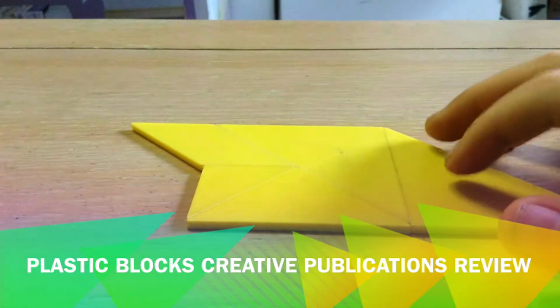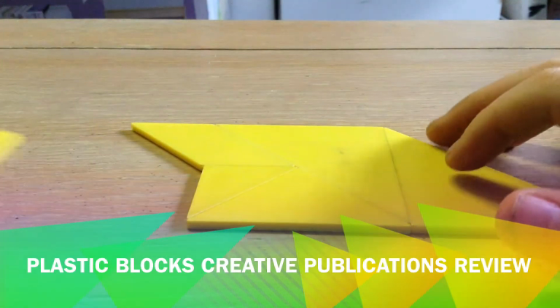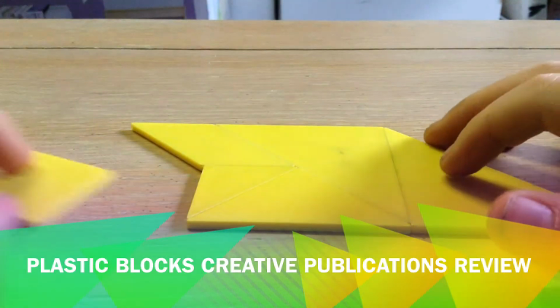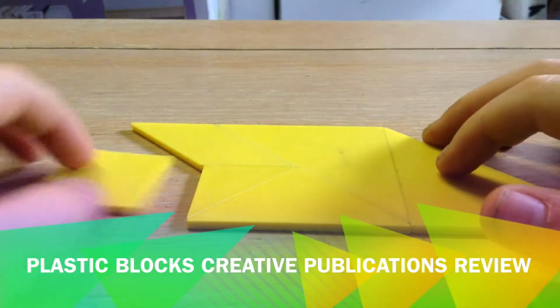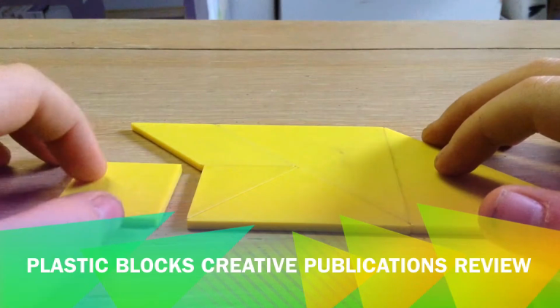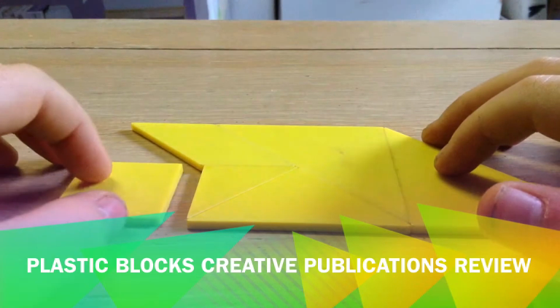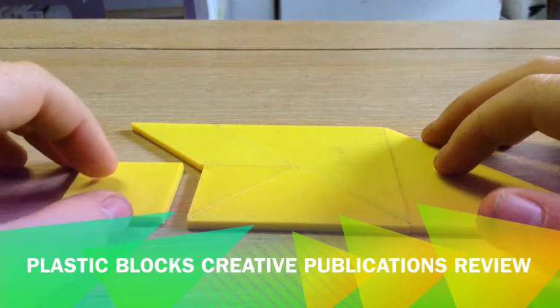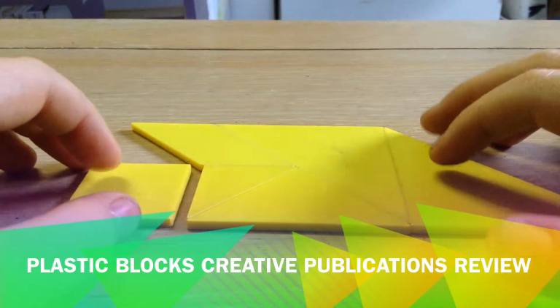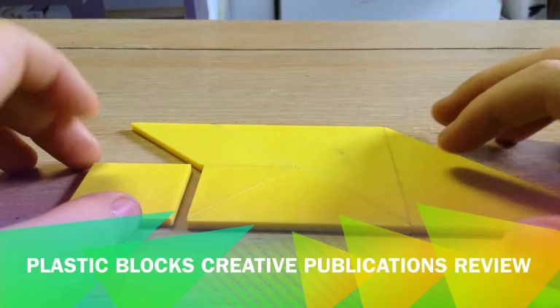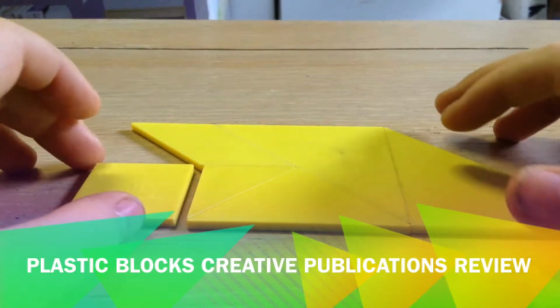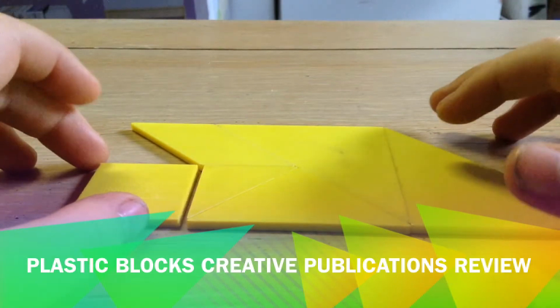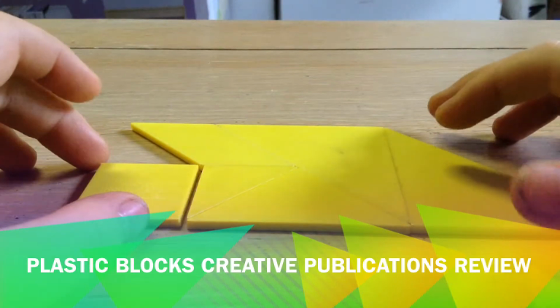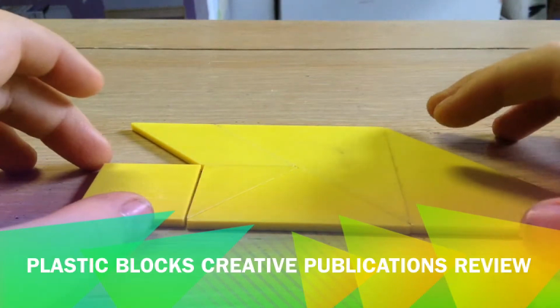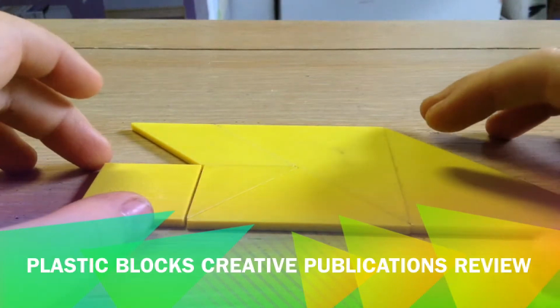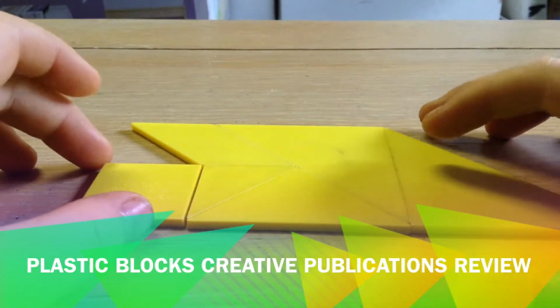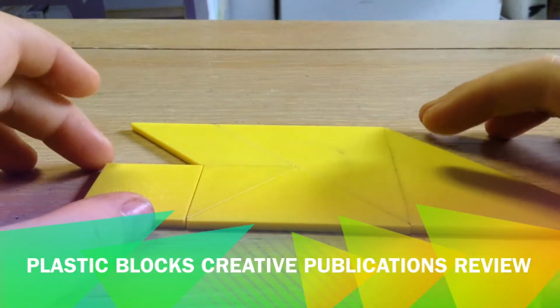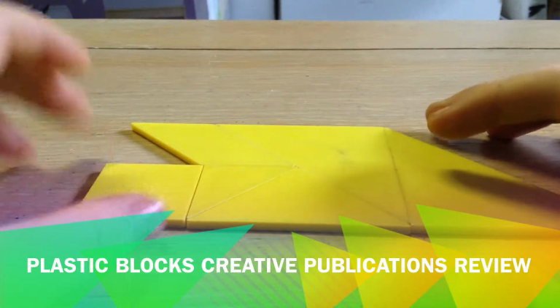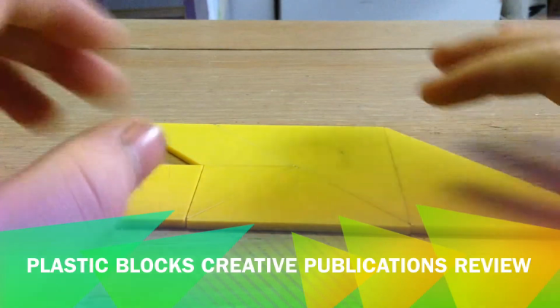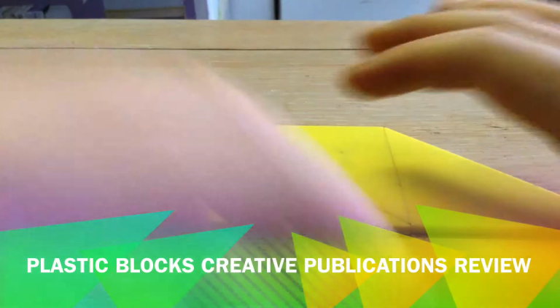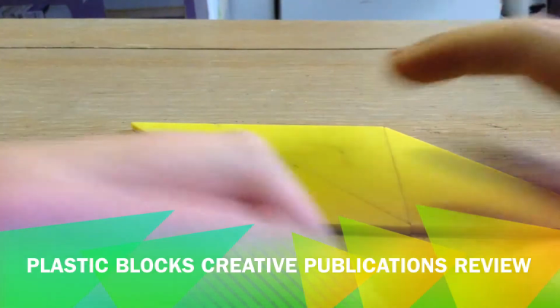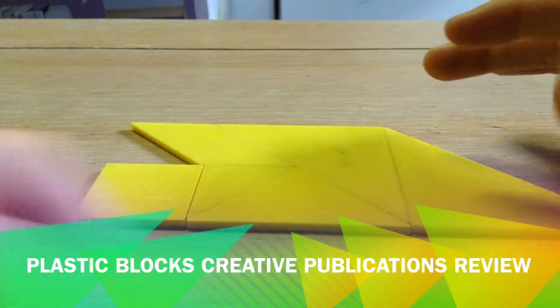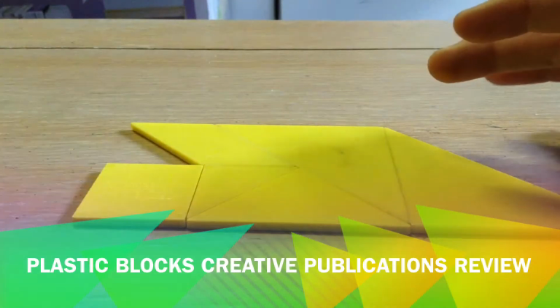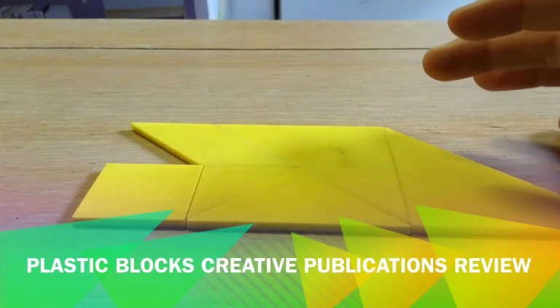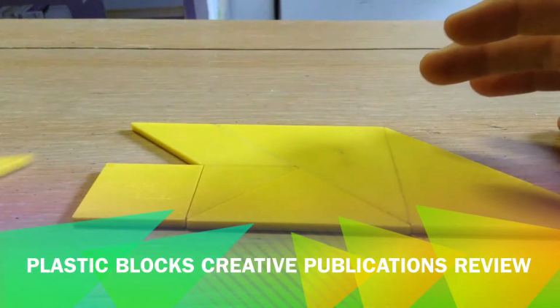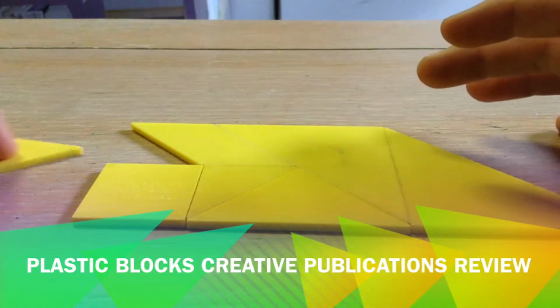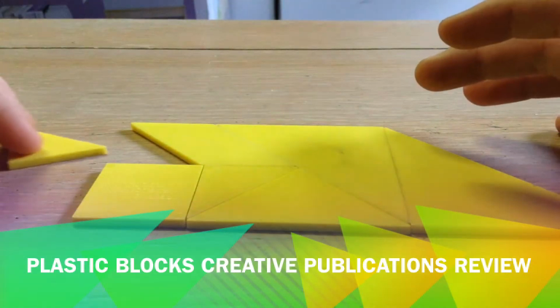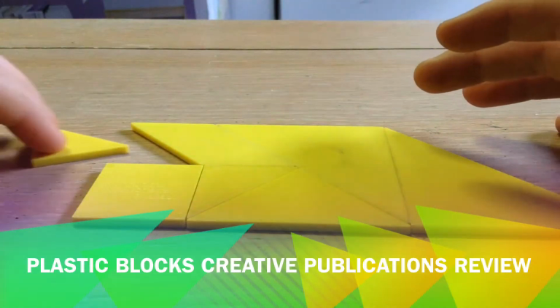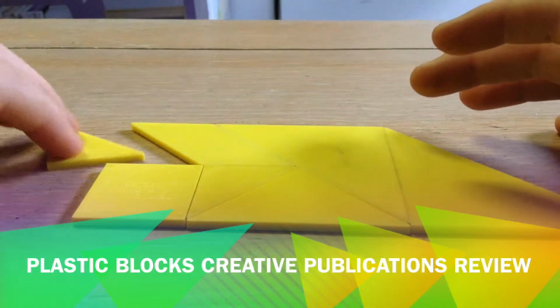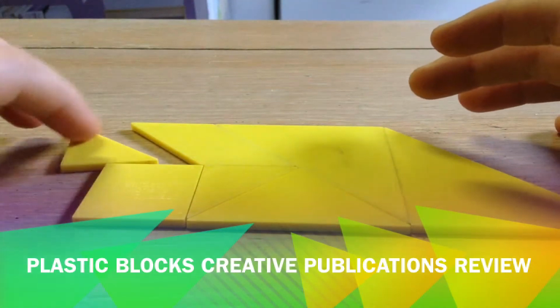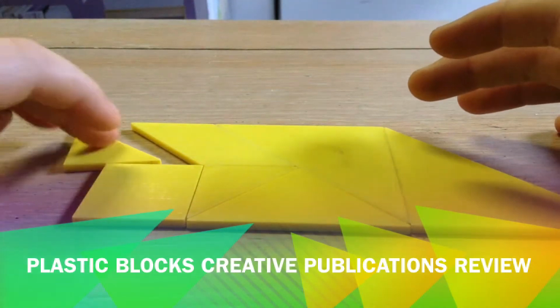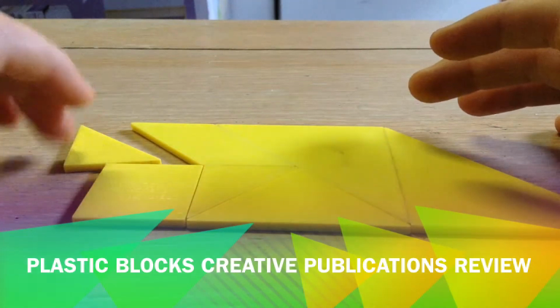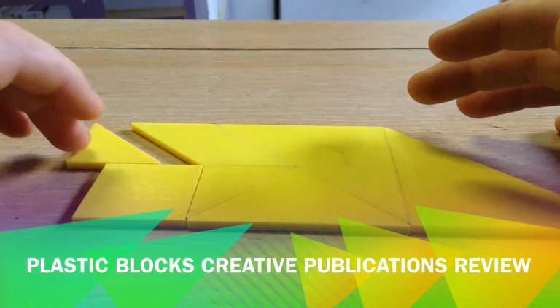Sorry, I'm not talking — just trying to concentrate. There, I made it a school pattern.